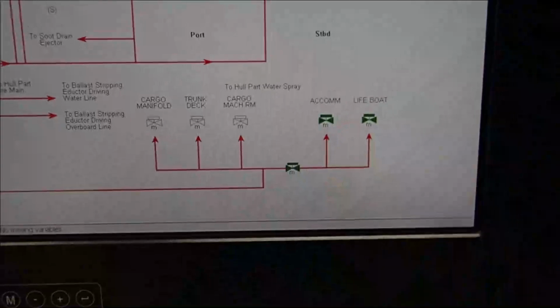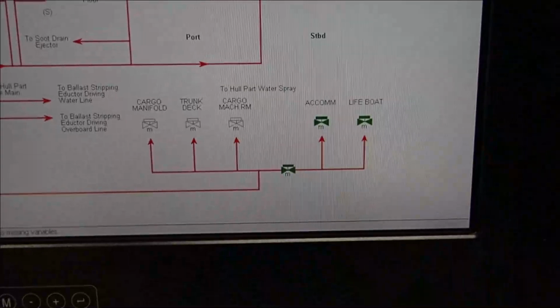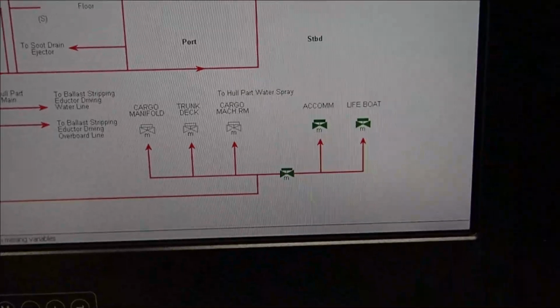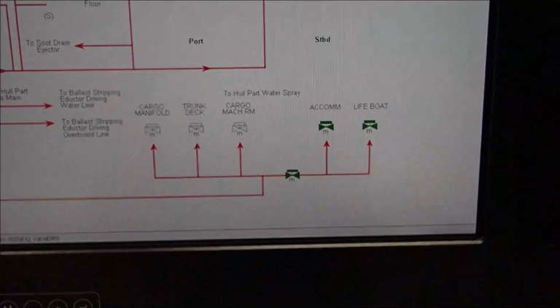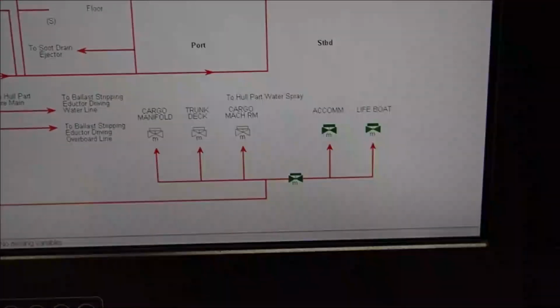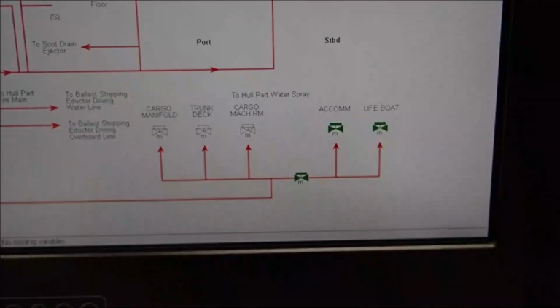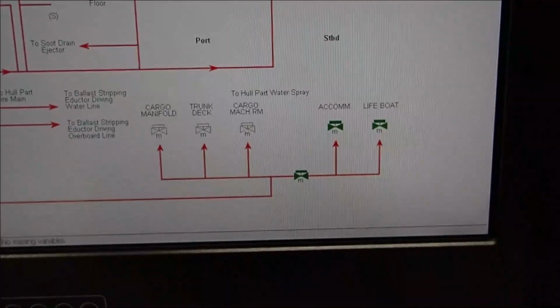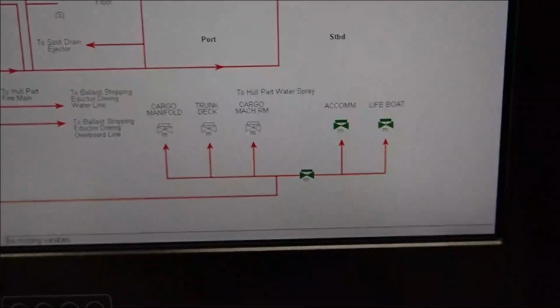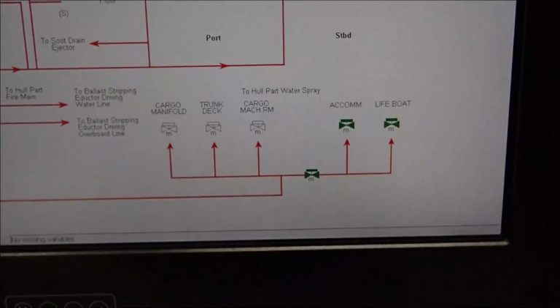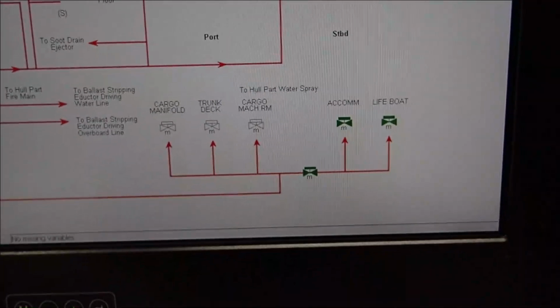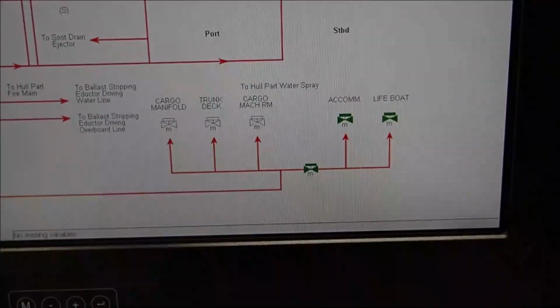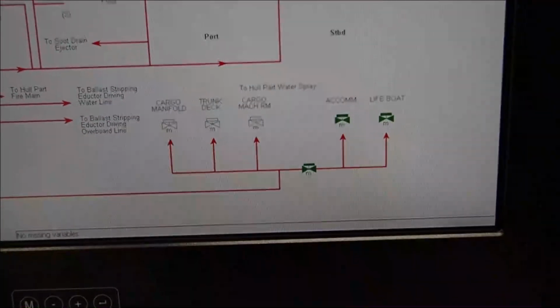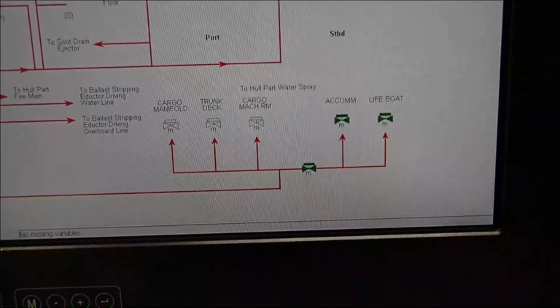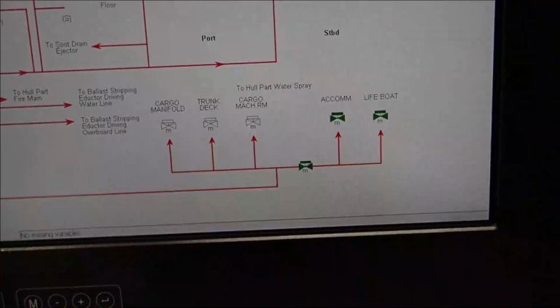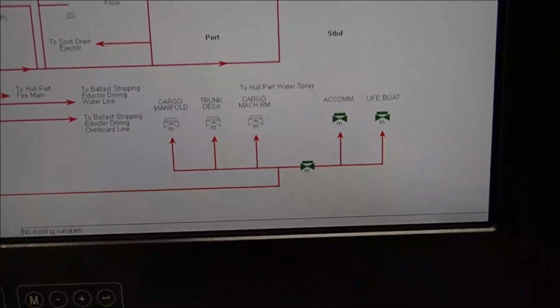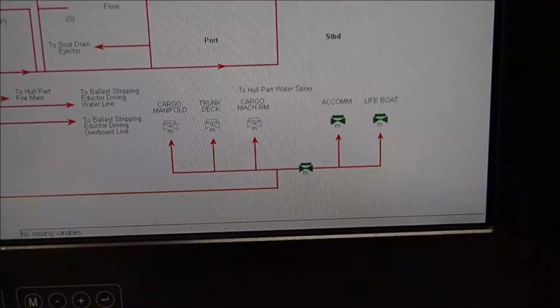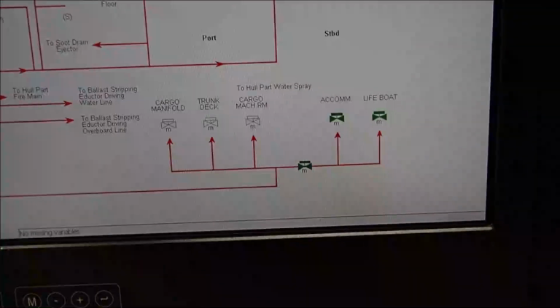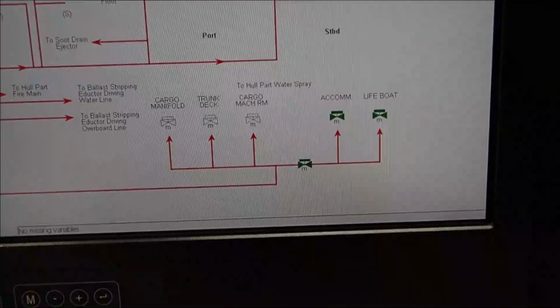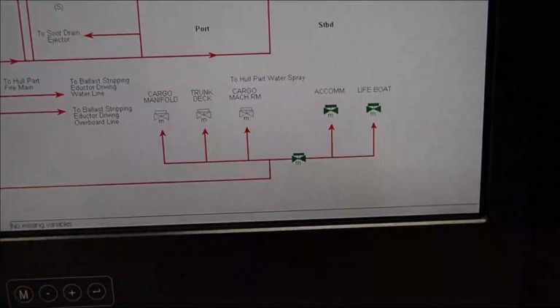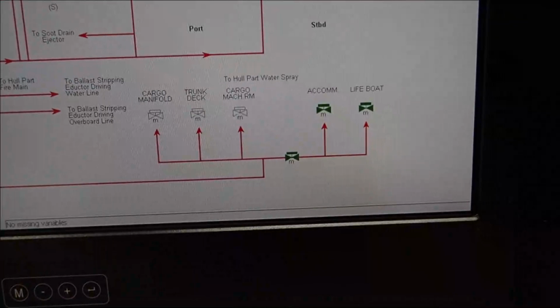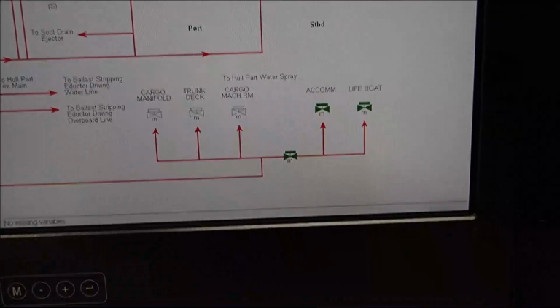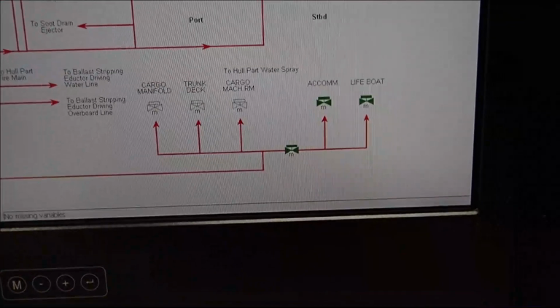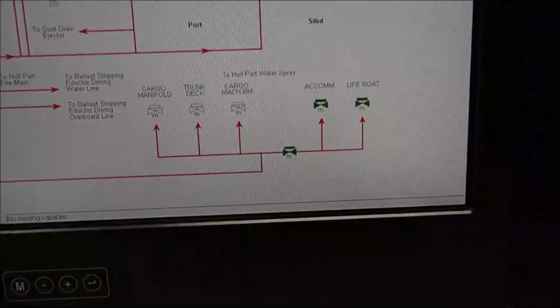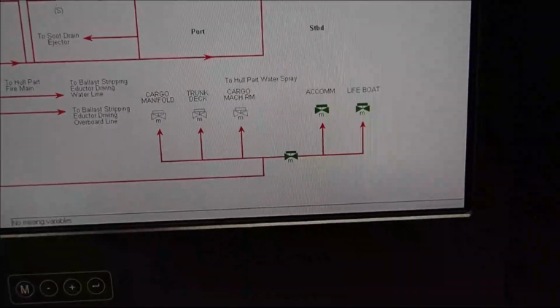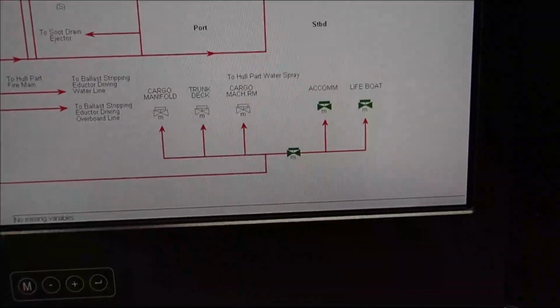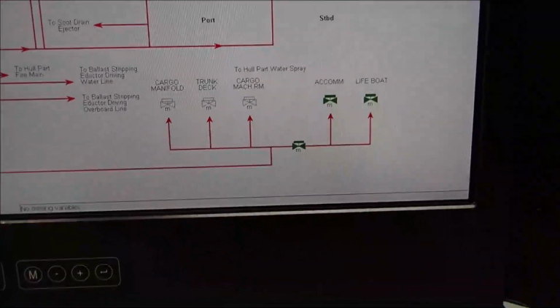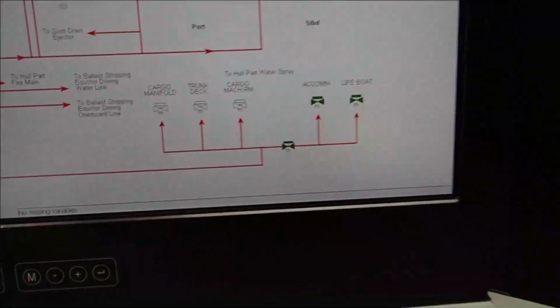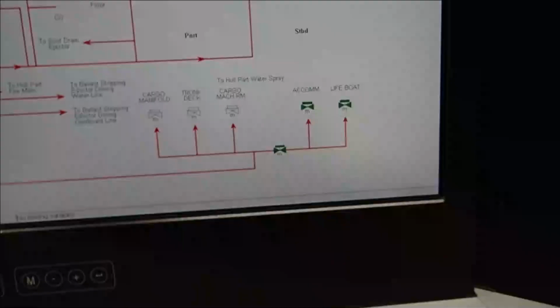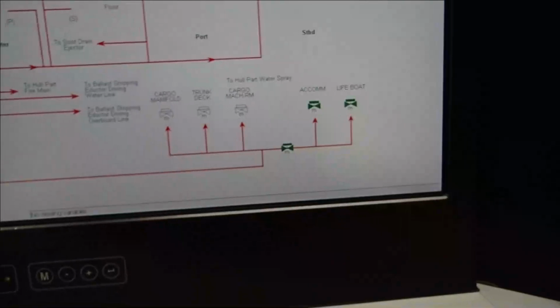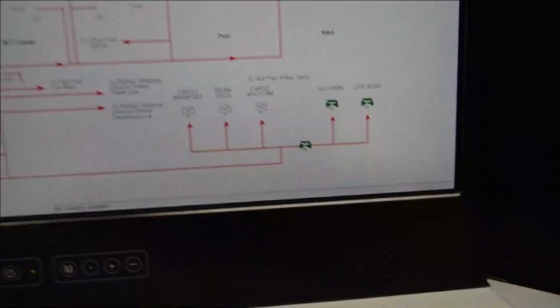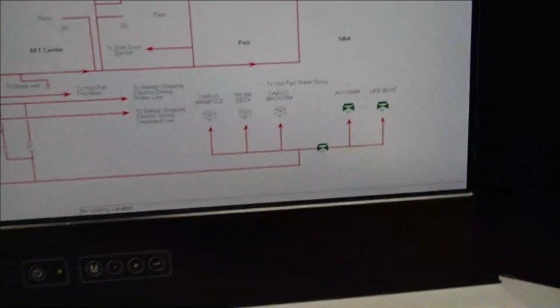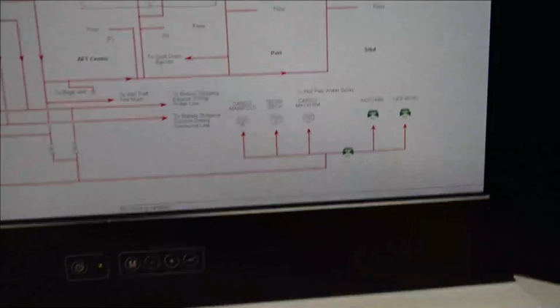Let's go outside and have a look at how the water spray system is working.